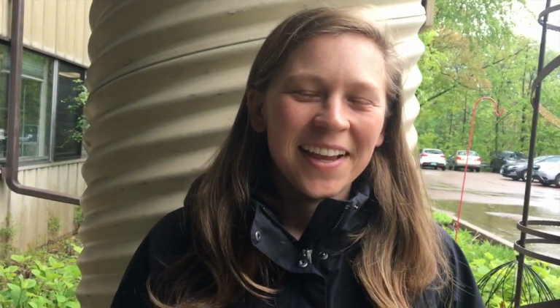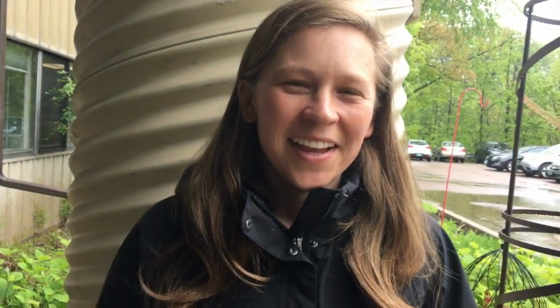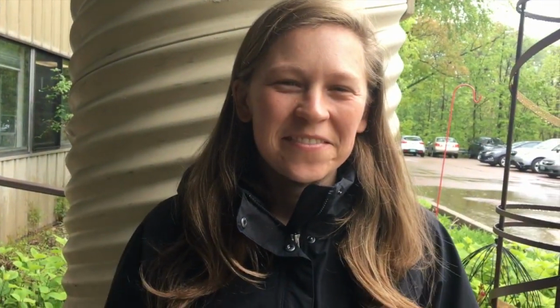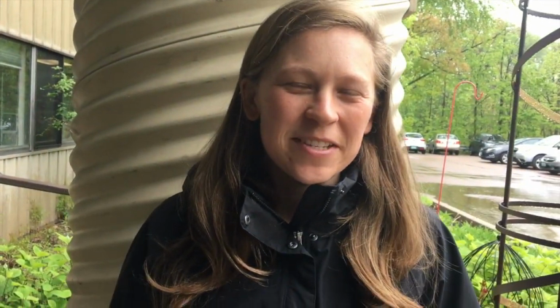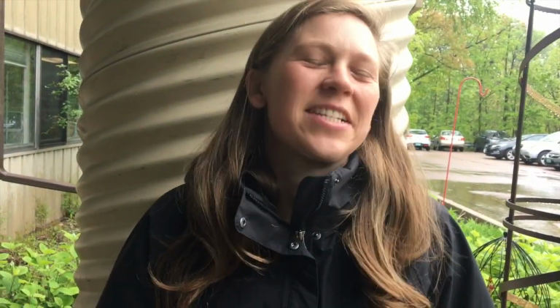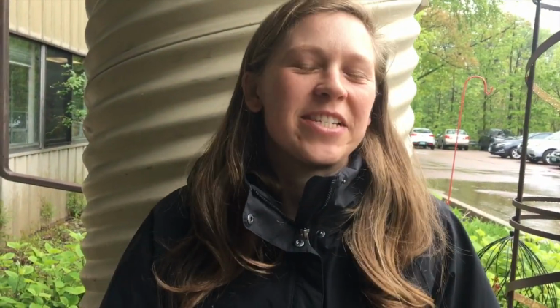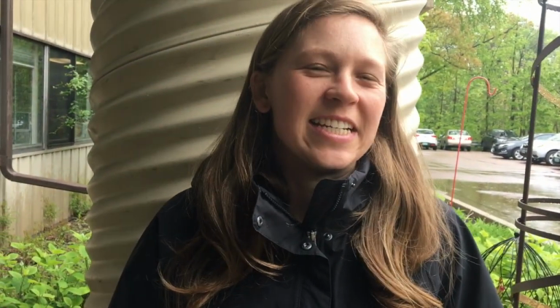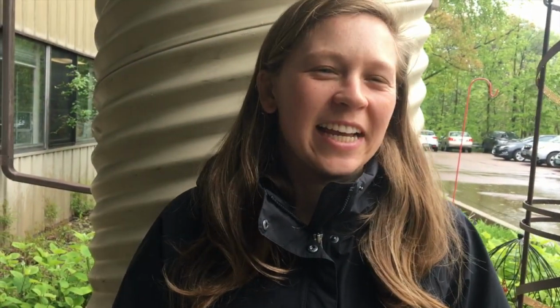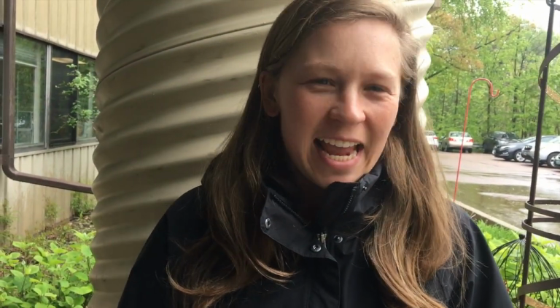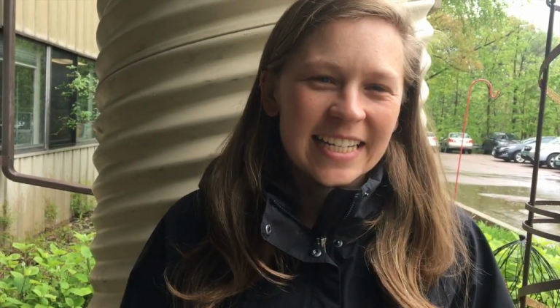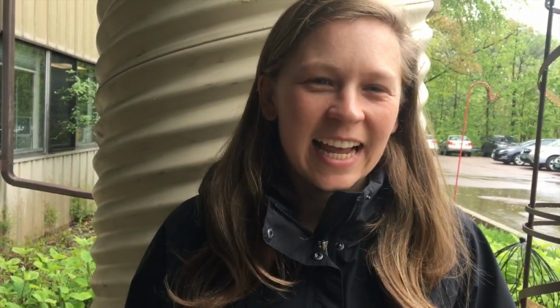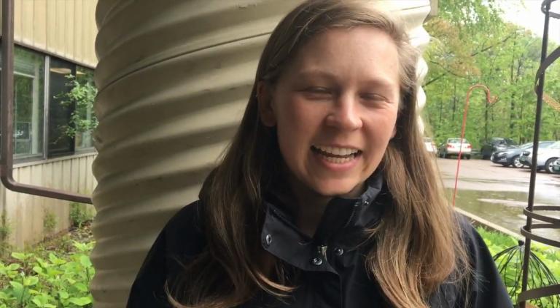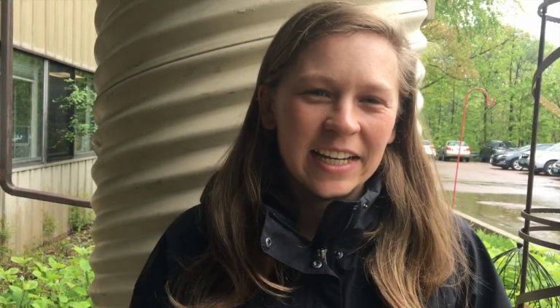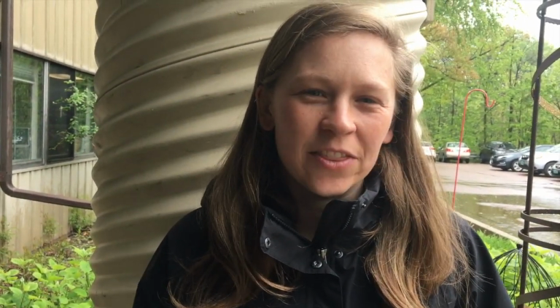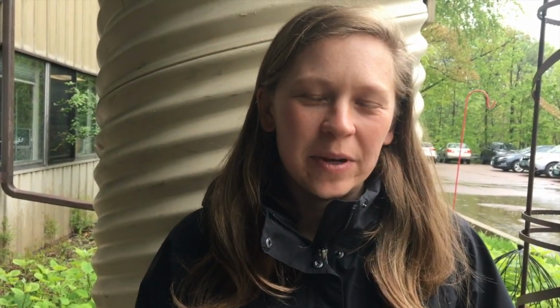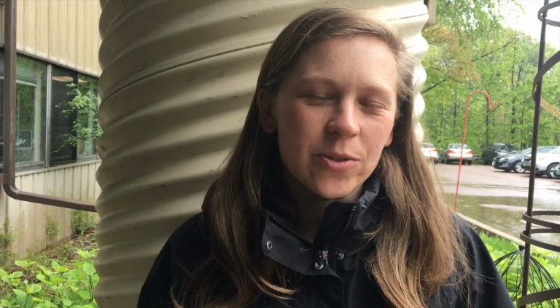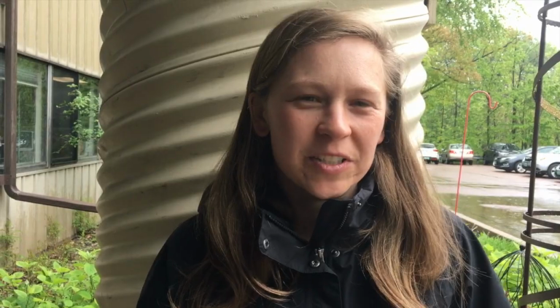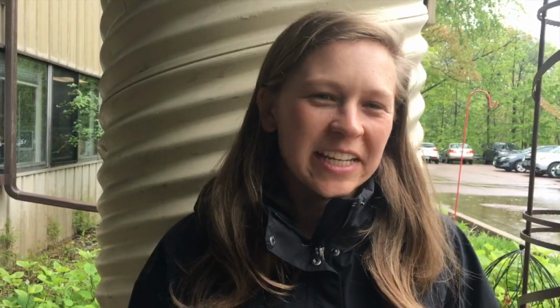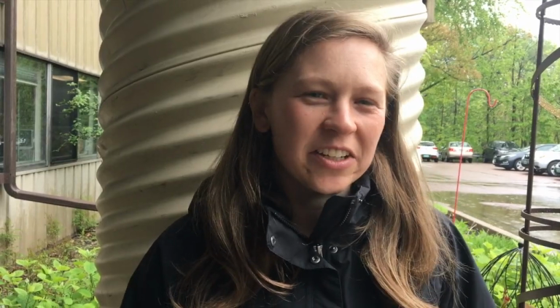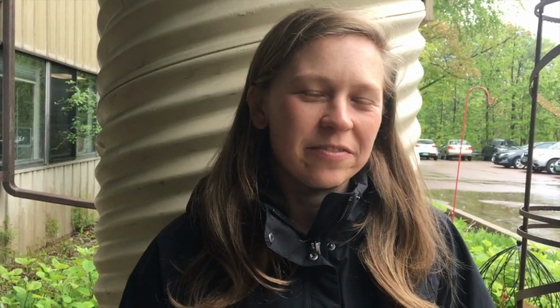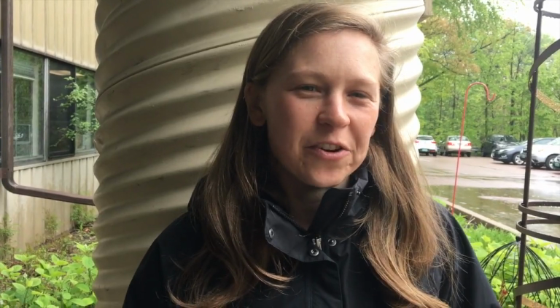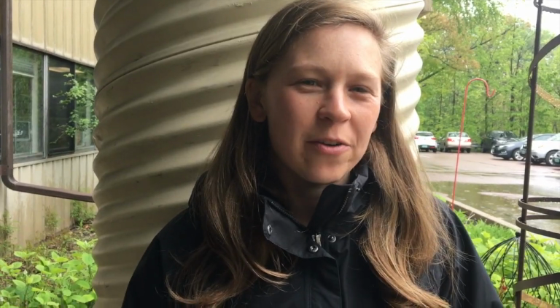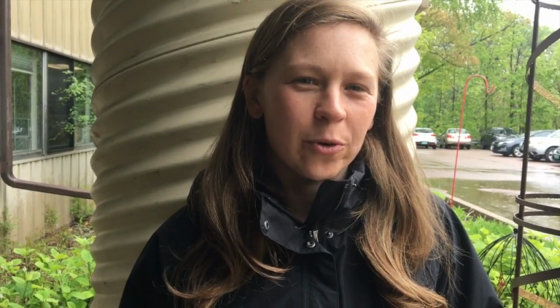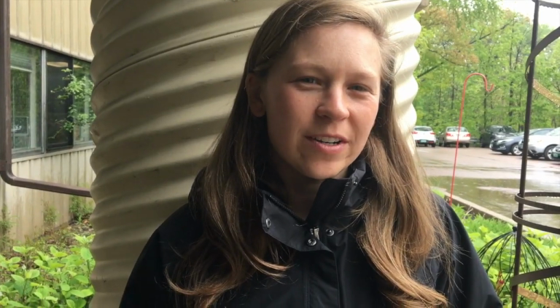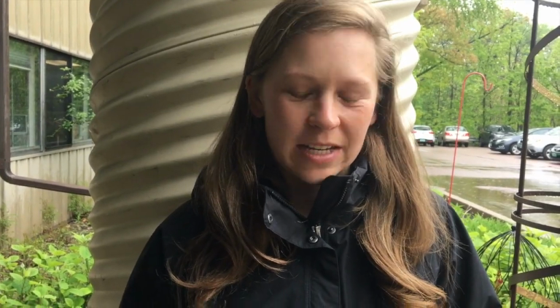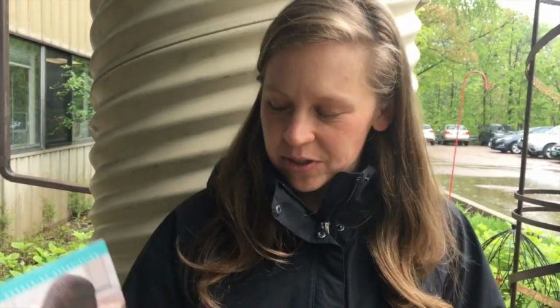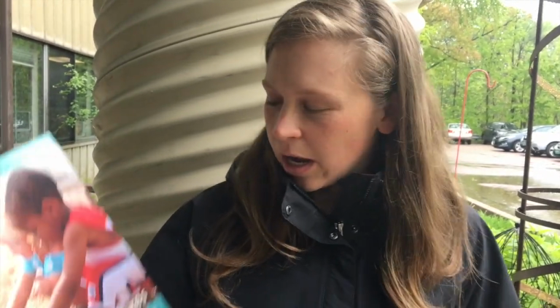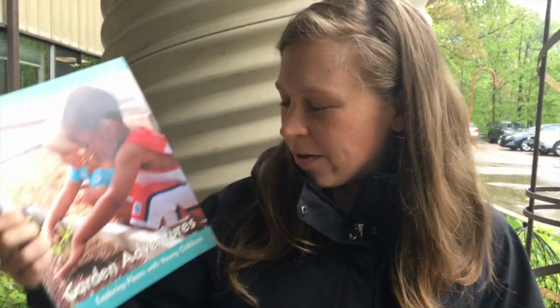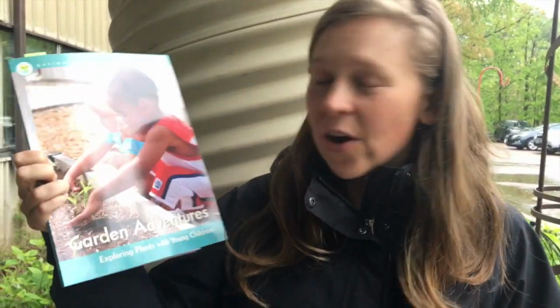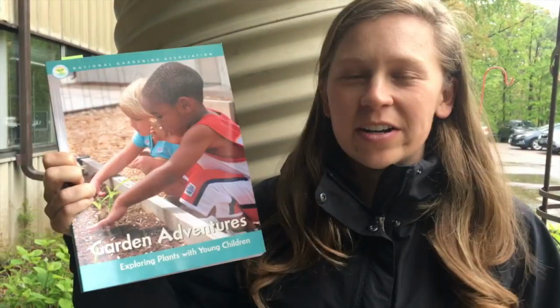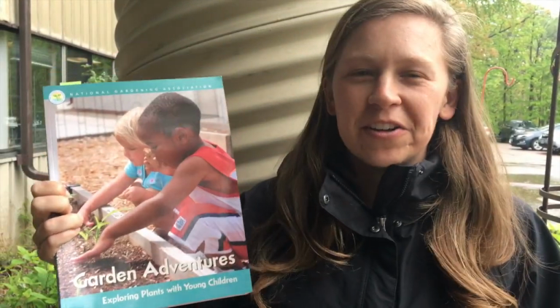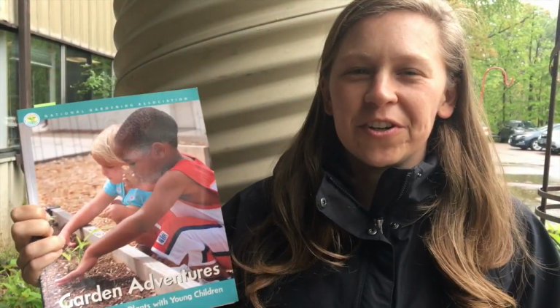Hey folks, it's Christine again, and today in In the Weeds we're taking a little adventure outdoors as we talk about garden adventures.